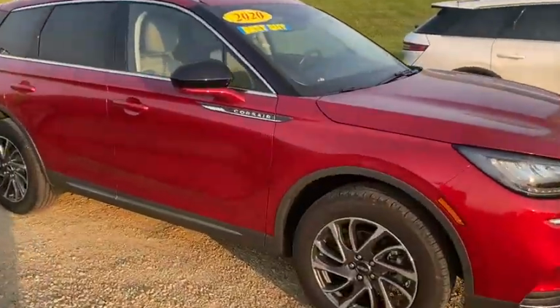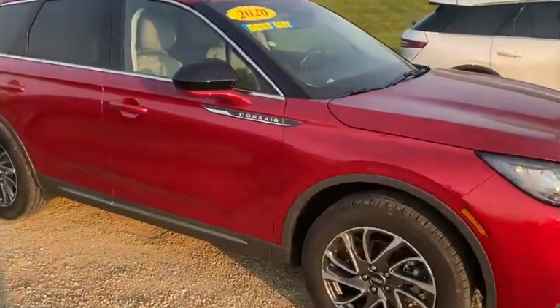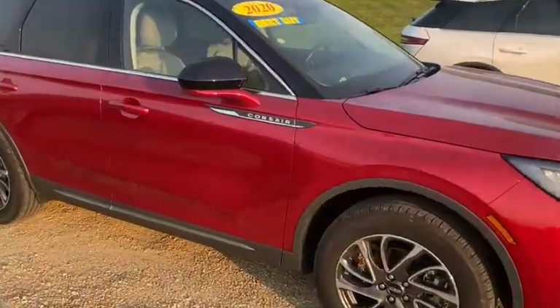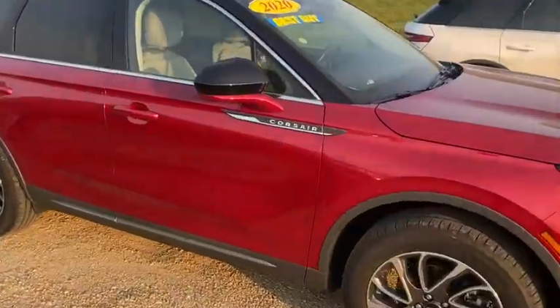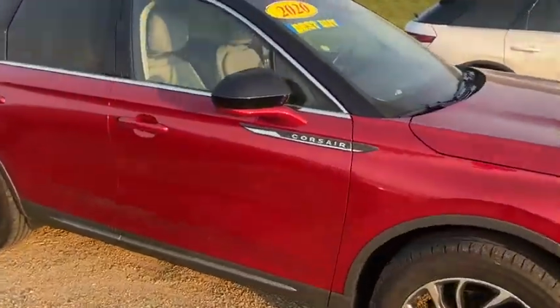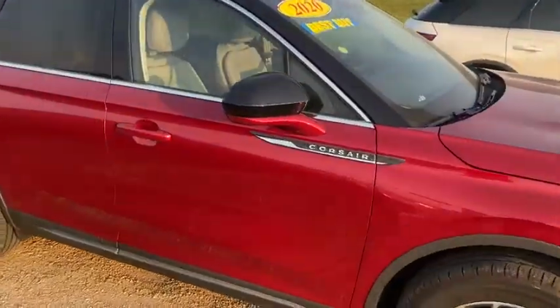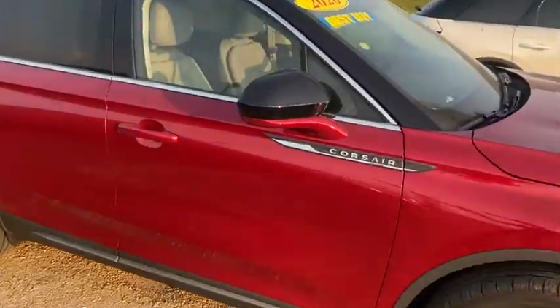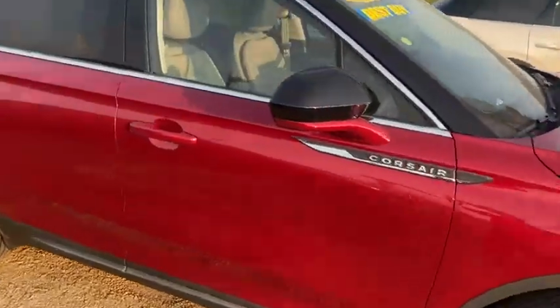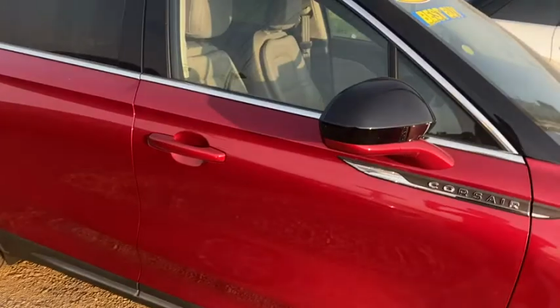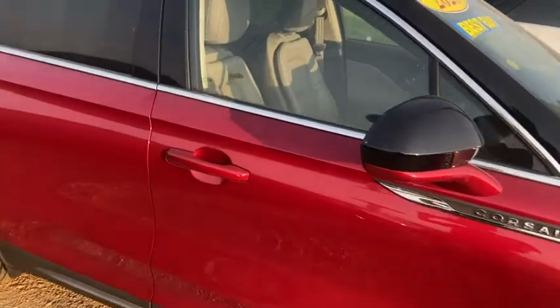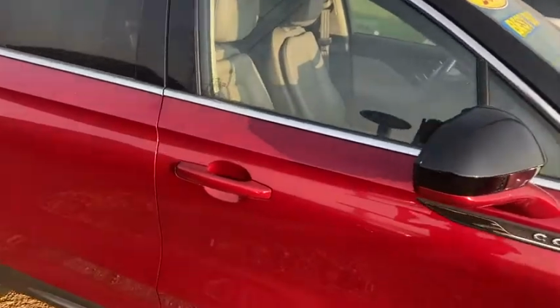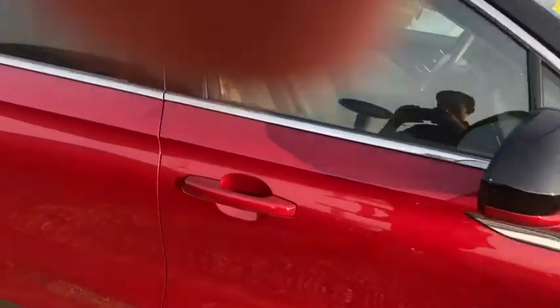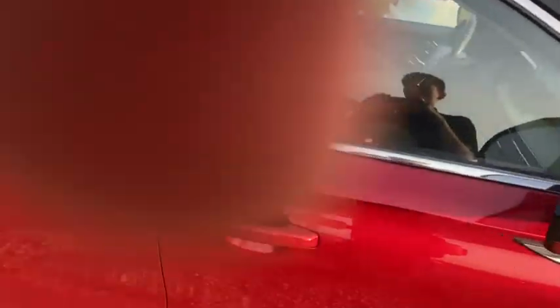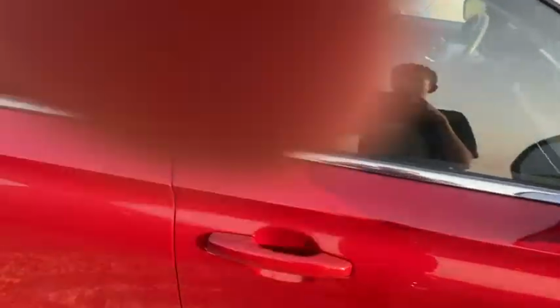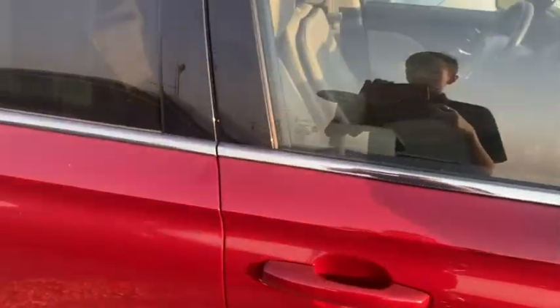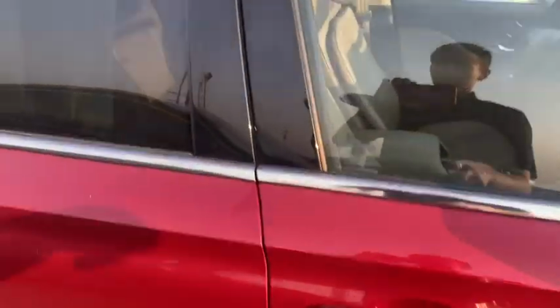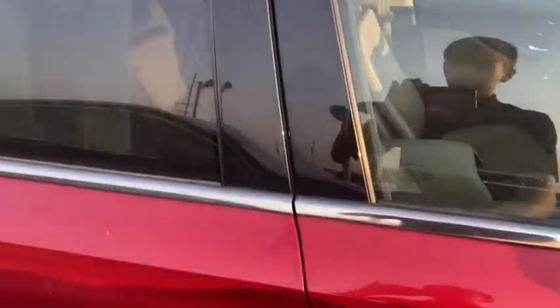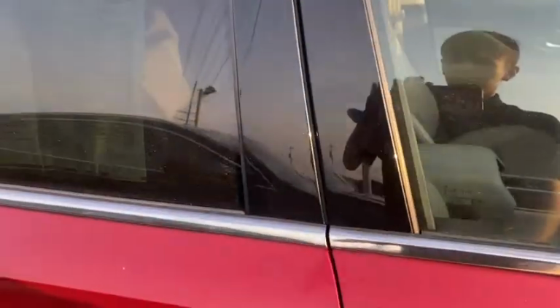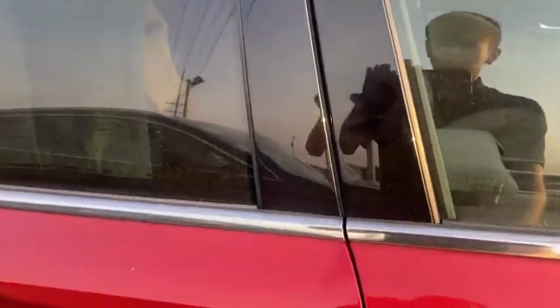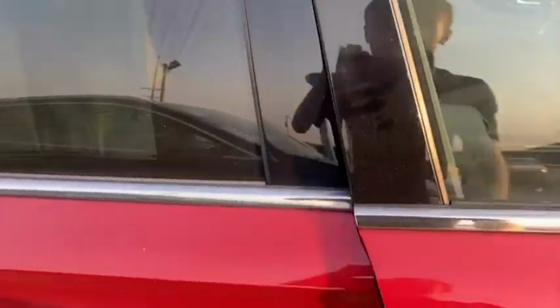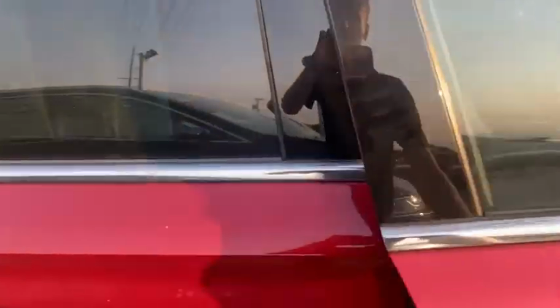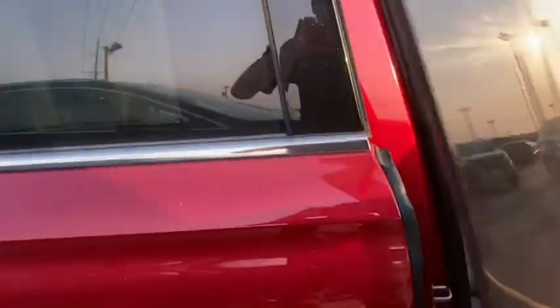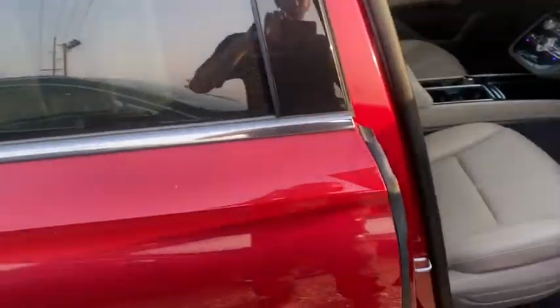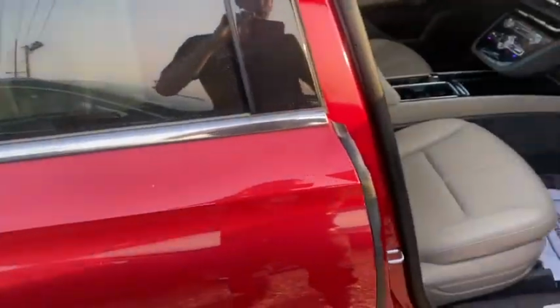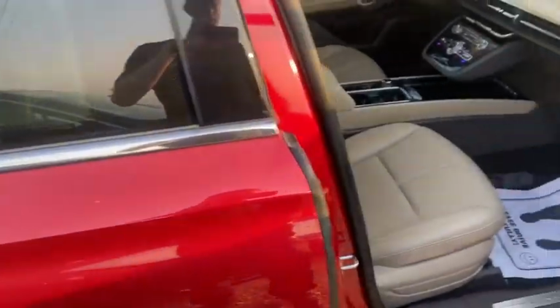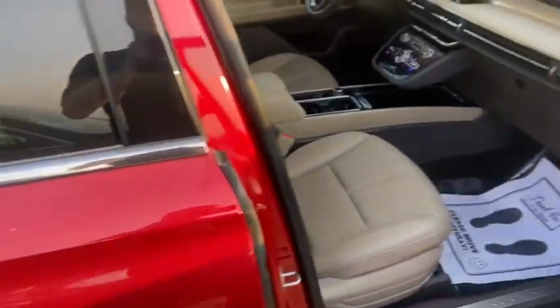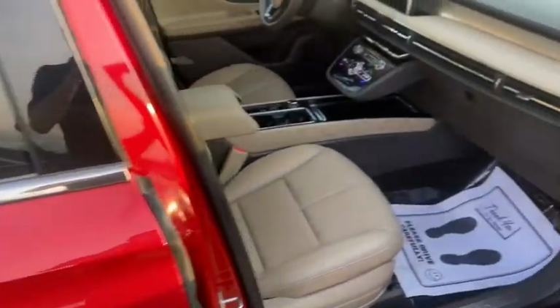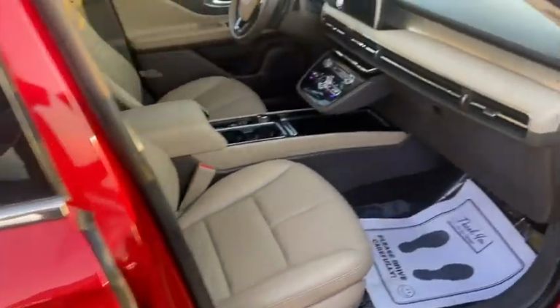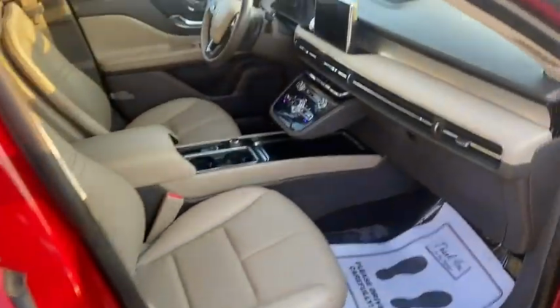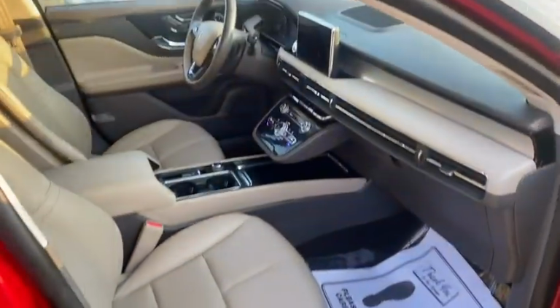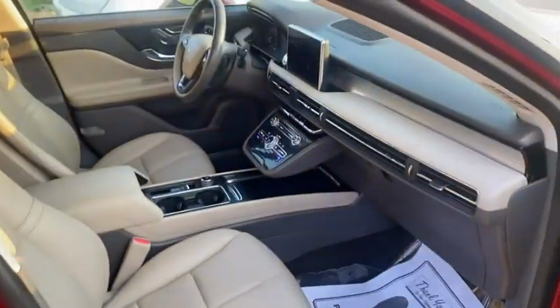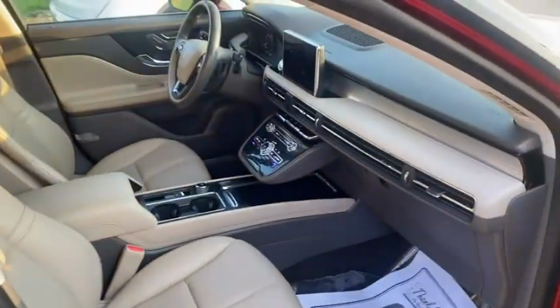Peeking up front here, you can see that this vehicle offers leather seats and they are heated.